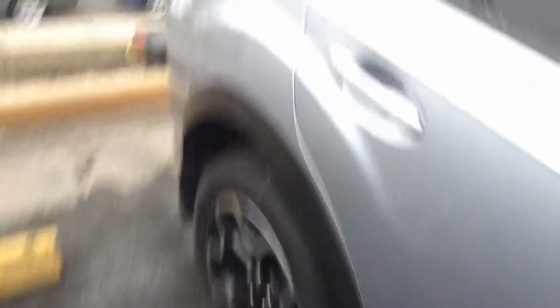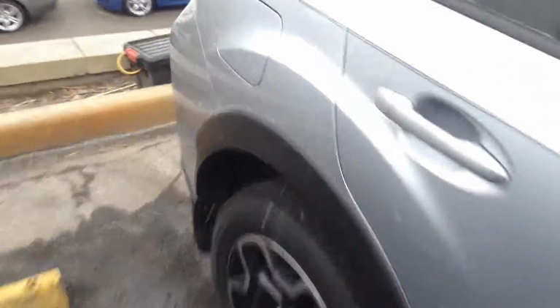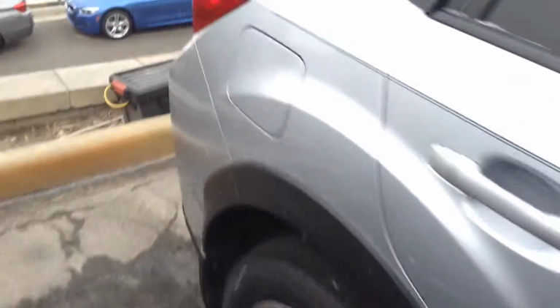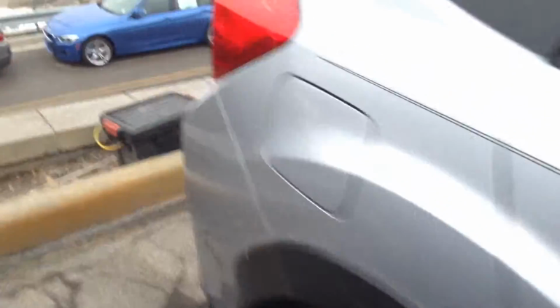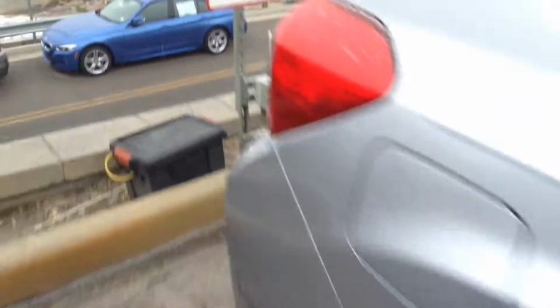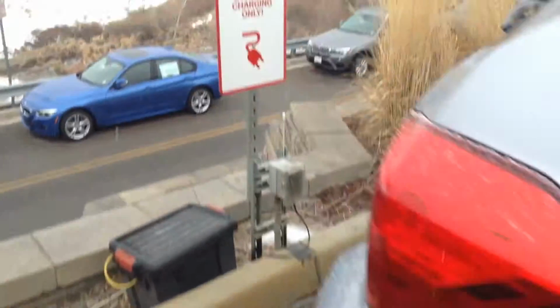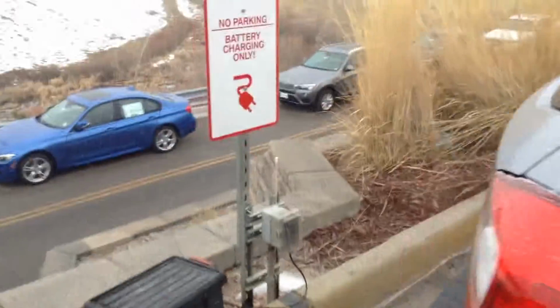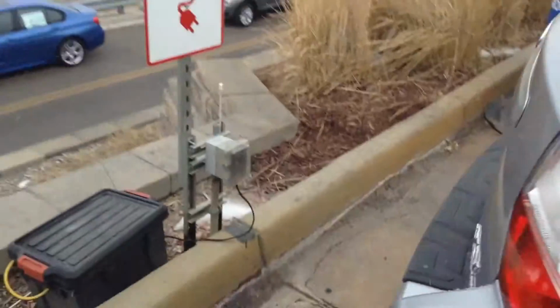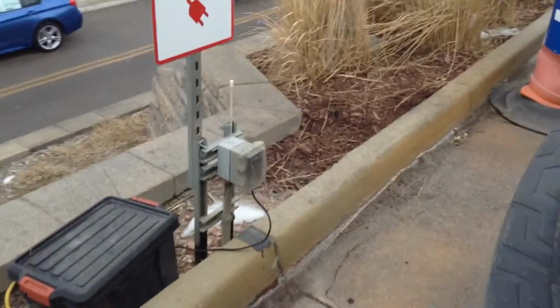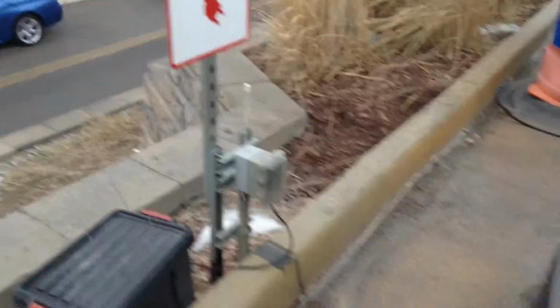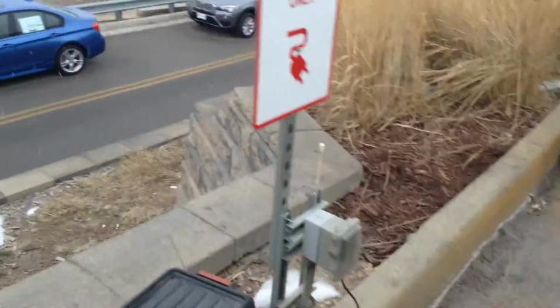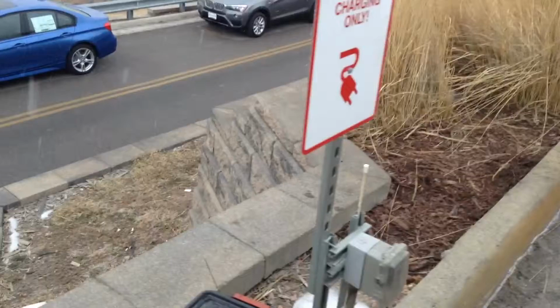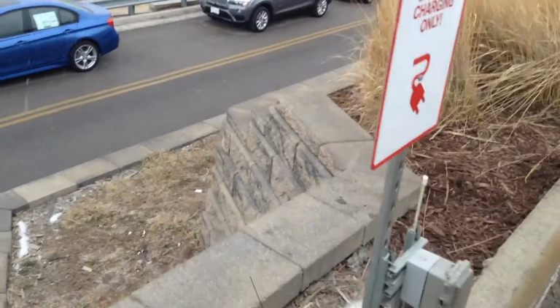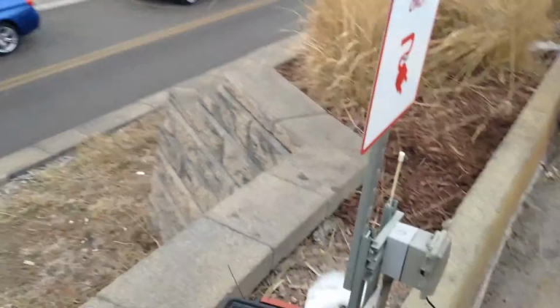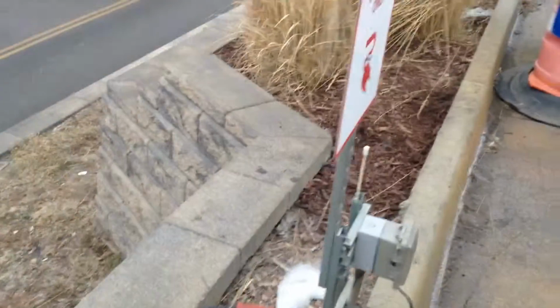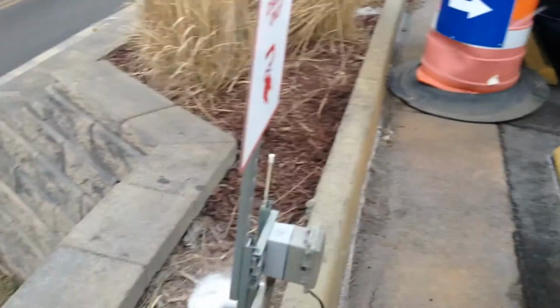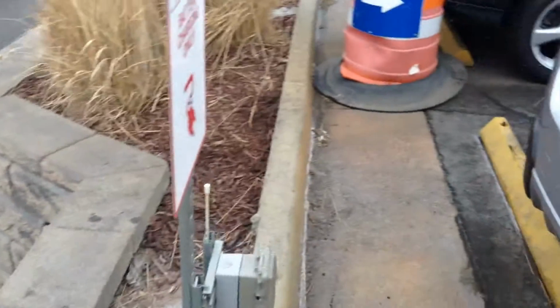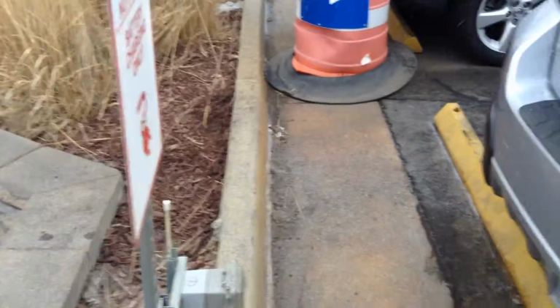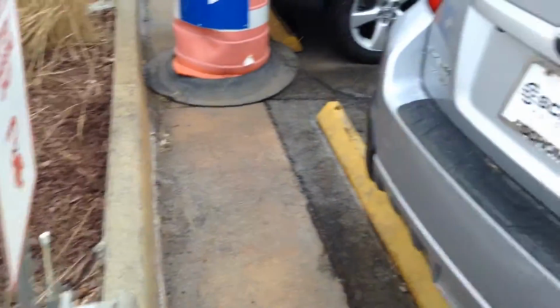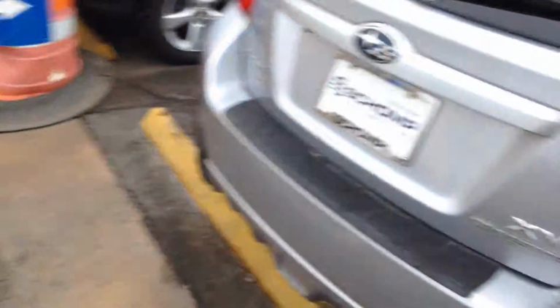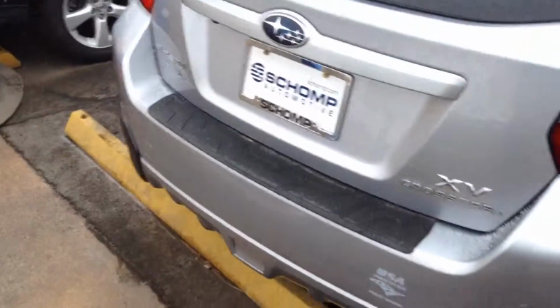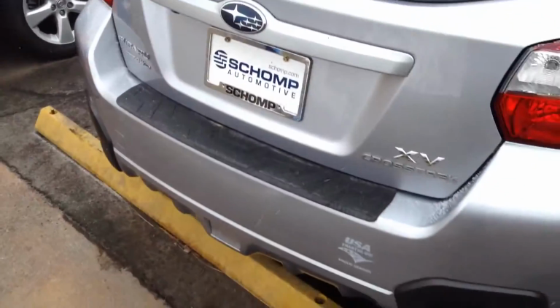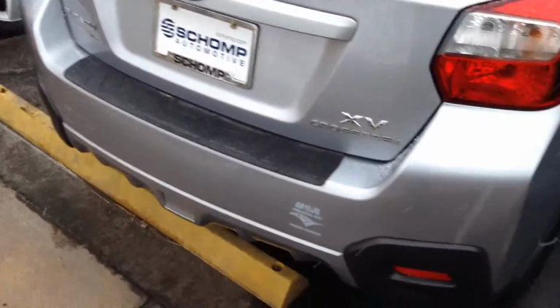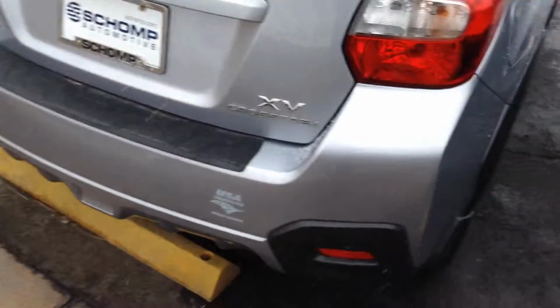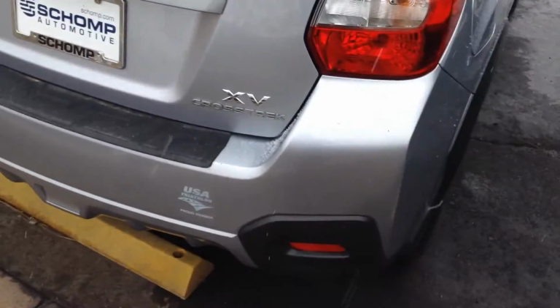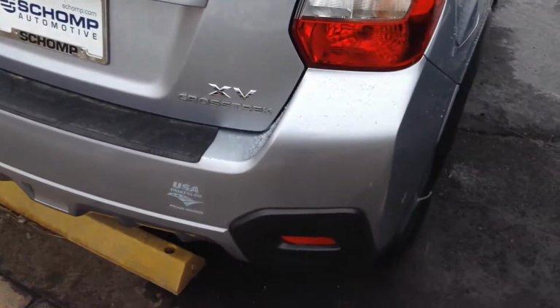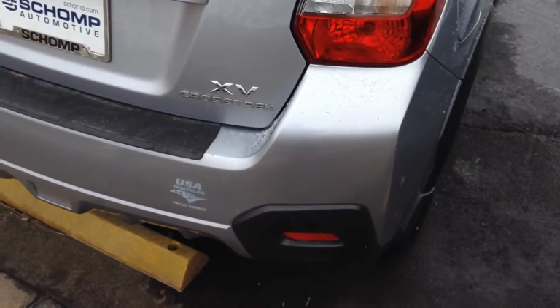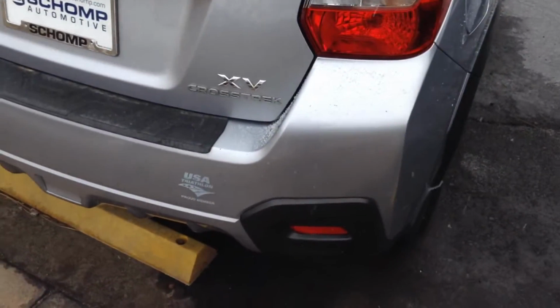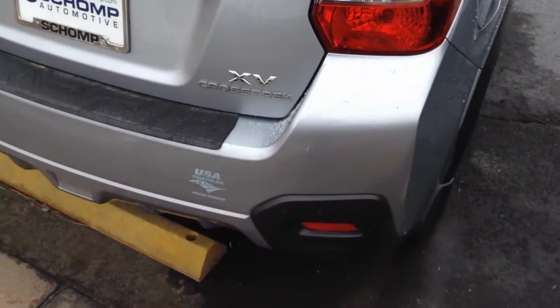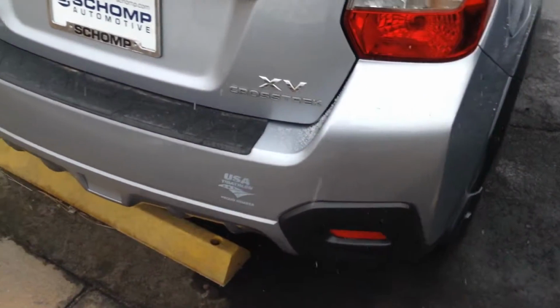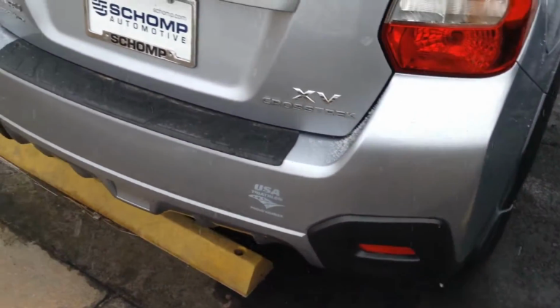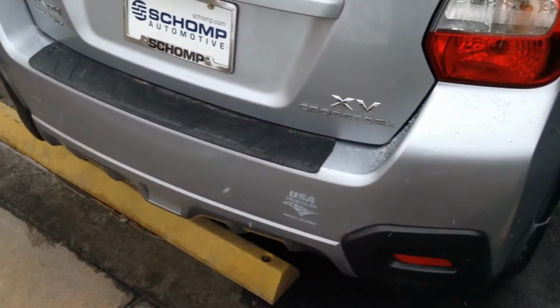Going on the back real quick. Nothing wrong with the rear.